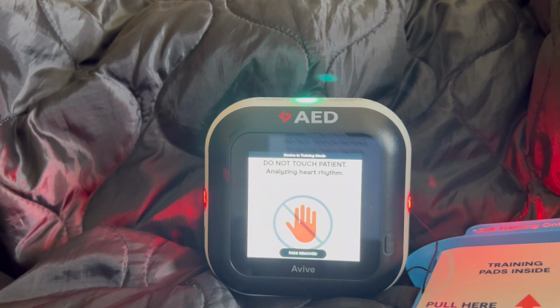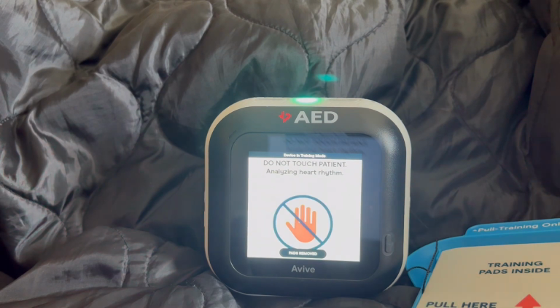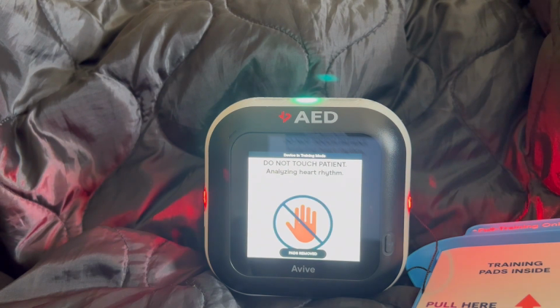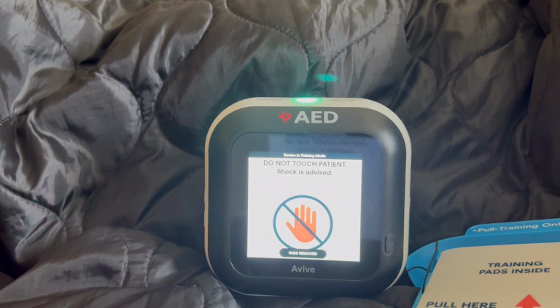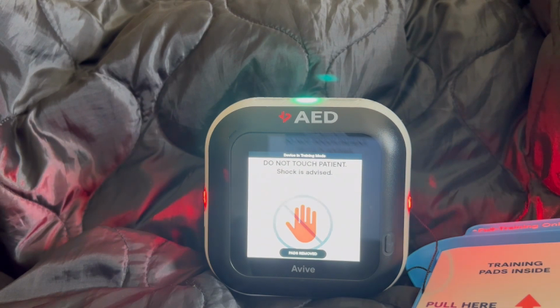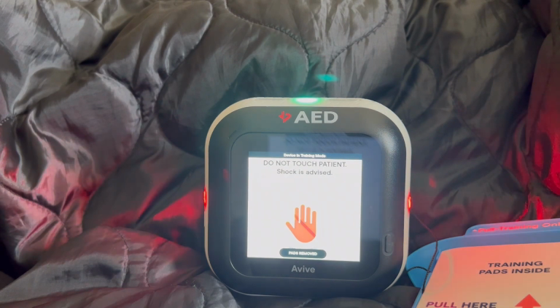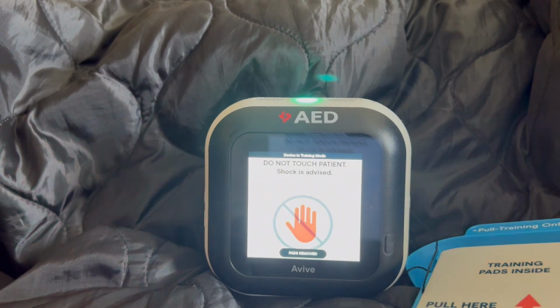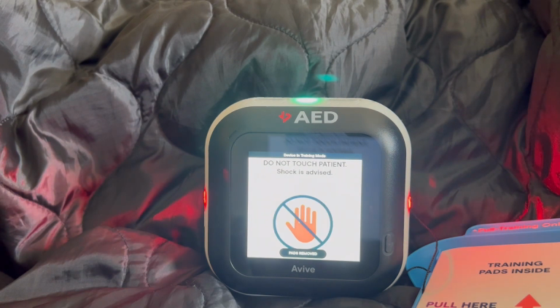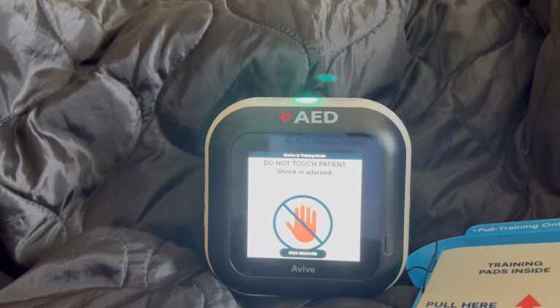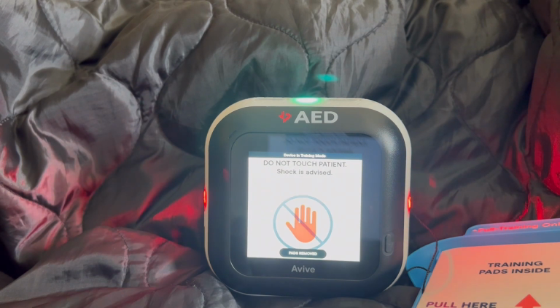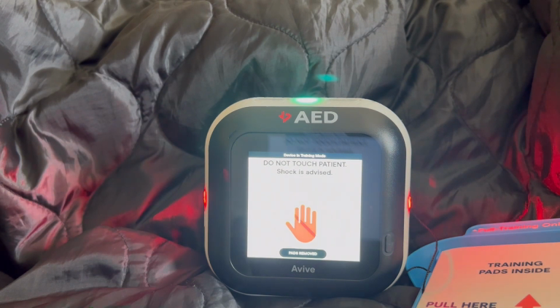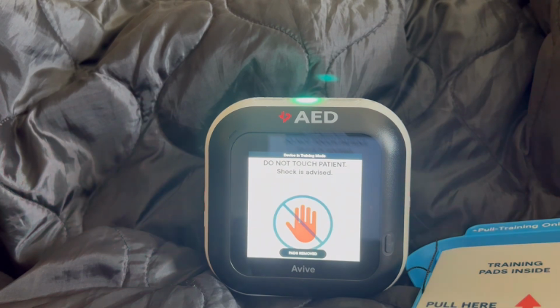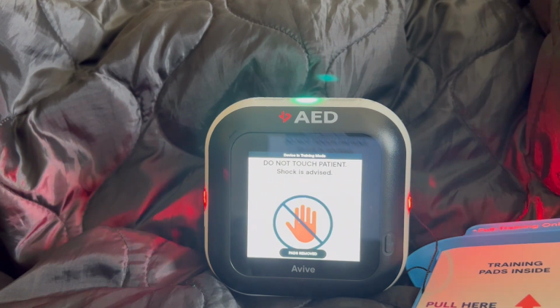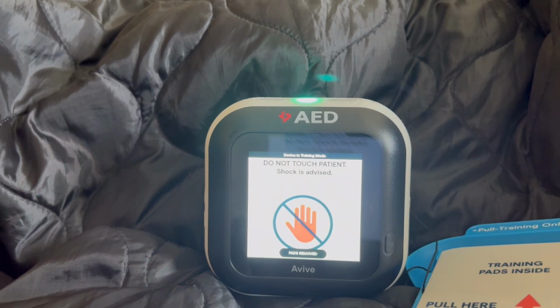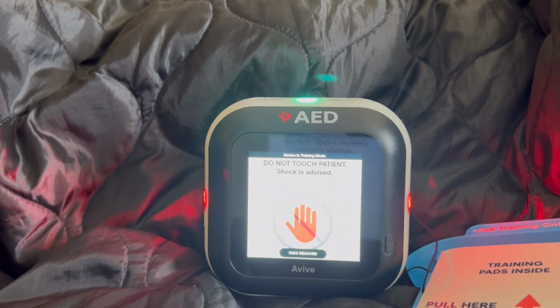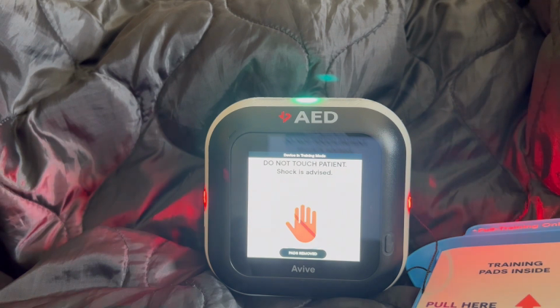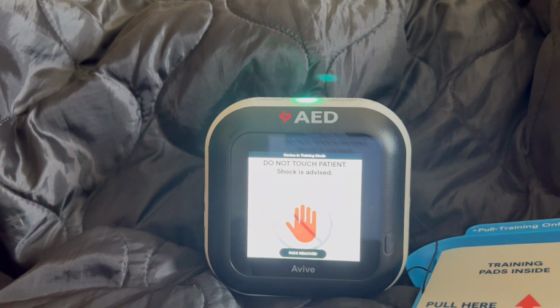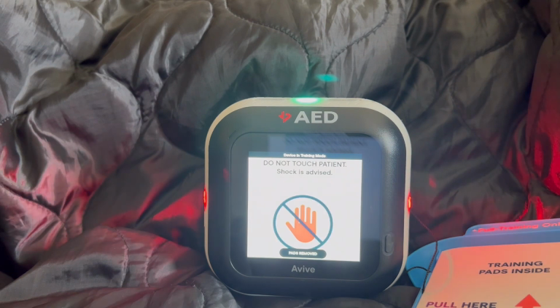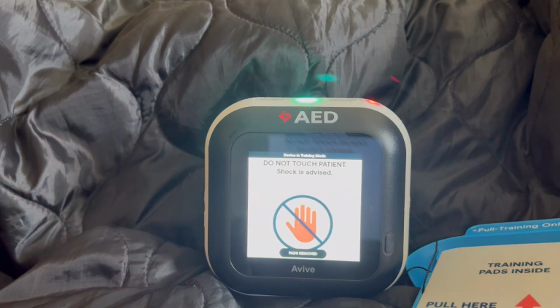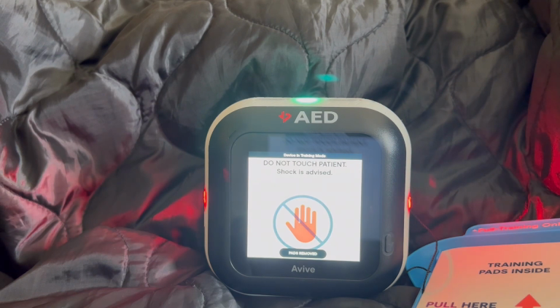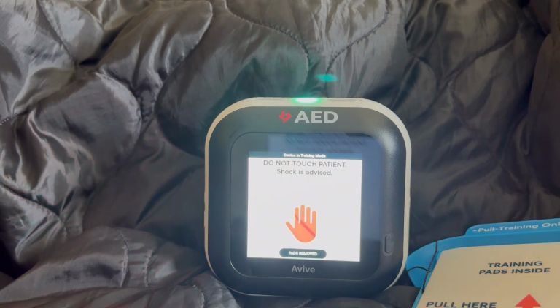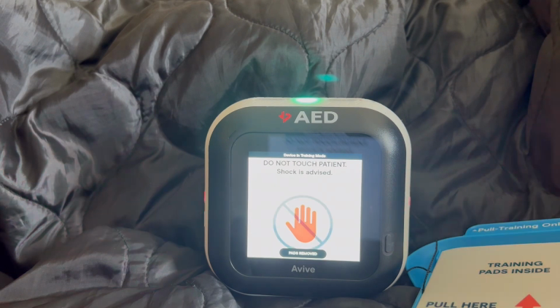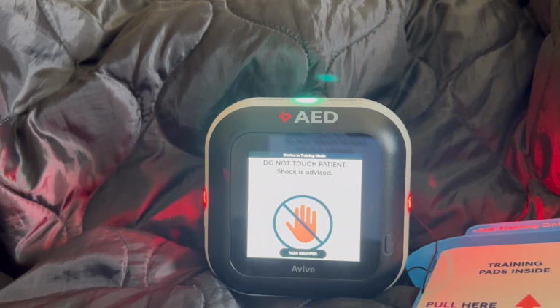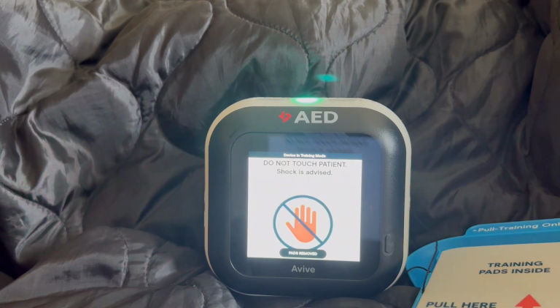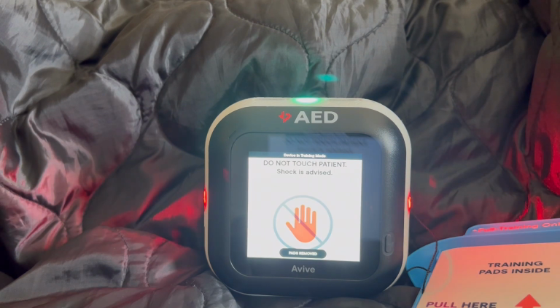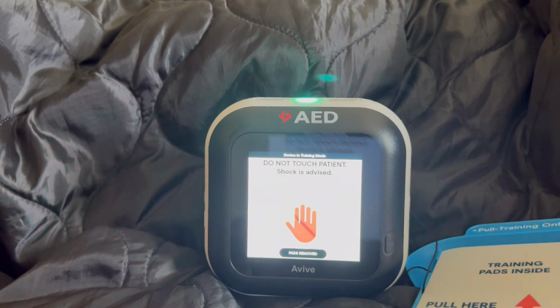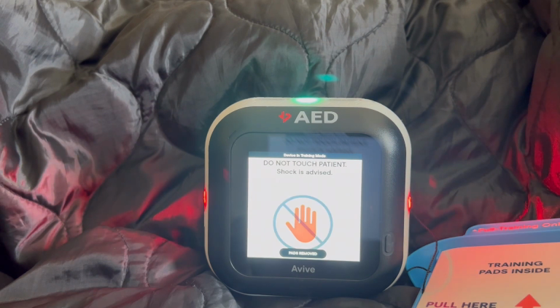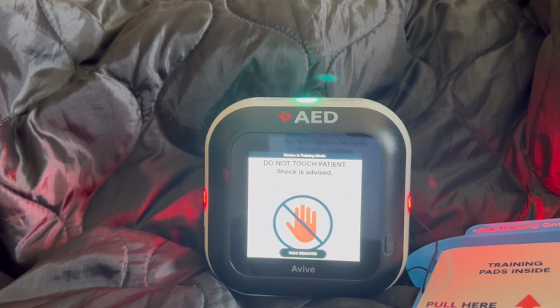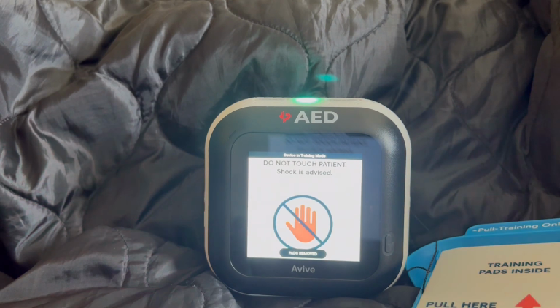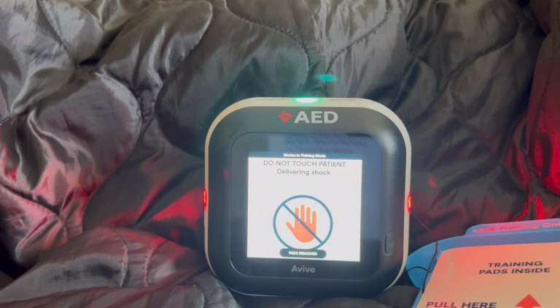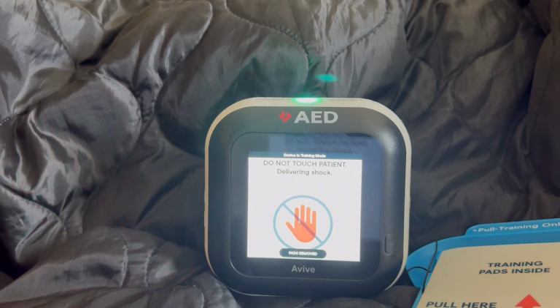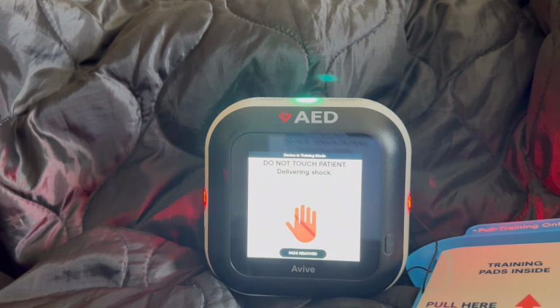Shock is advised. Move away from the patient now. Stand back.